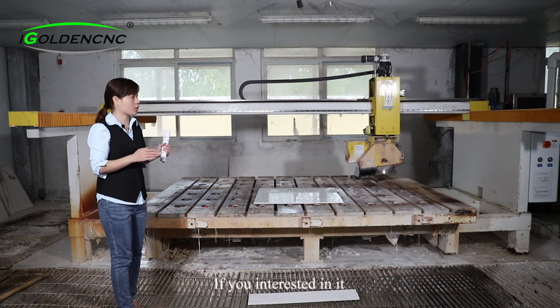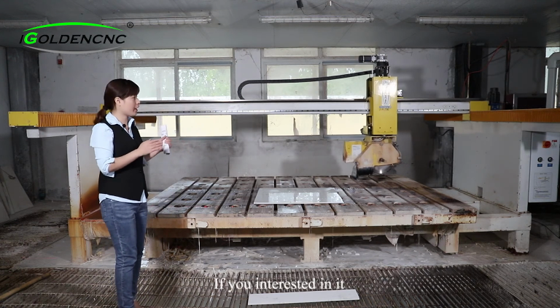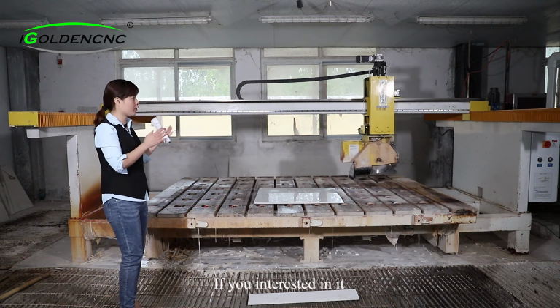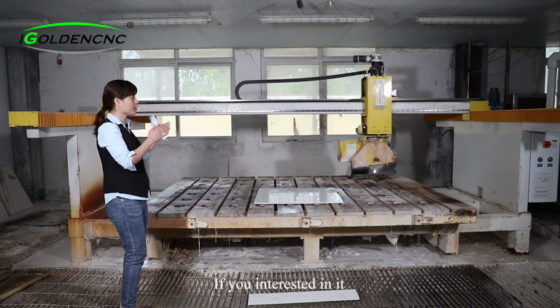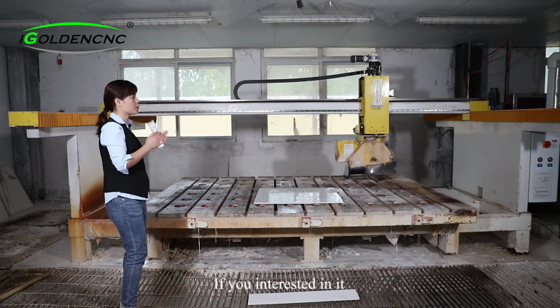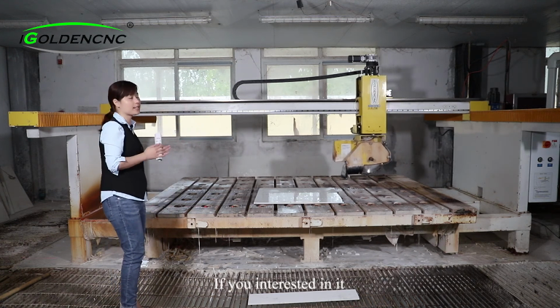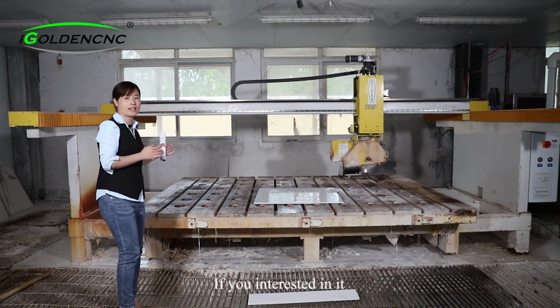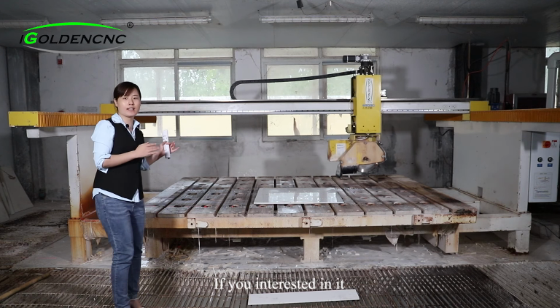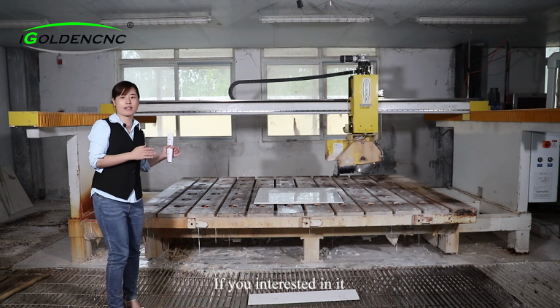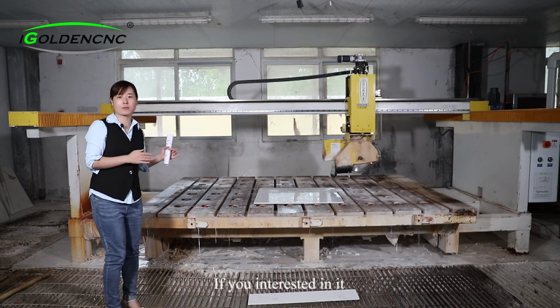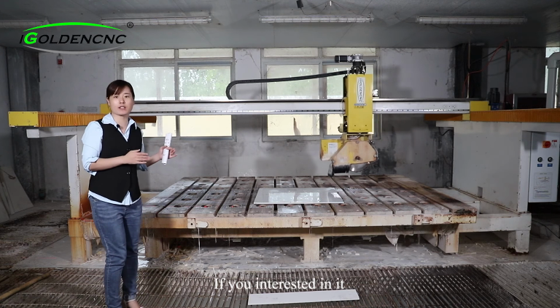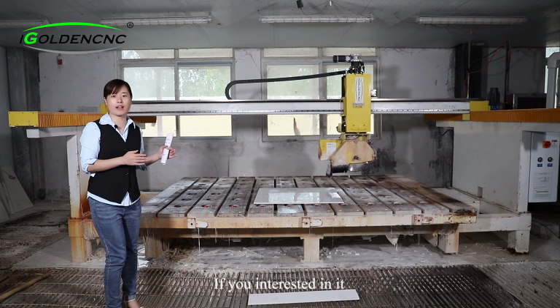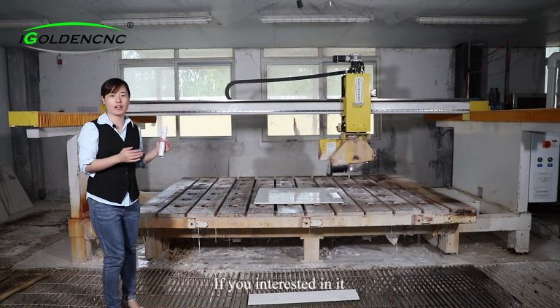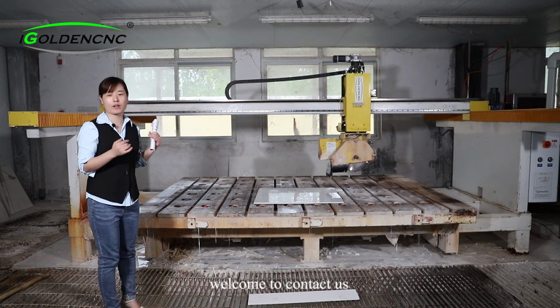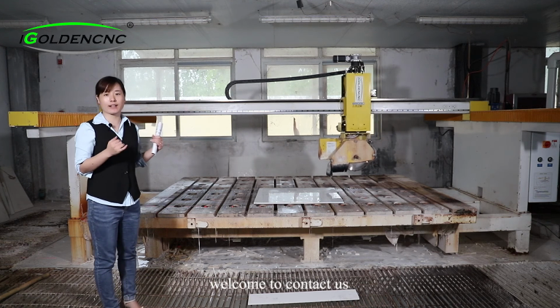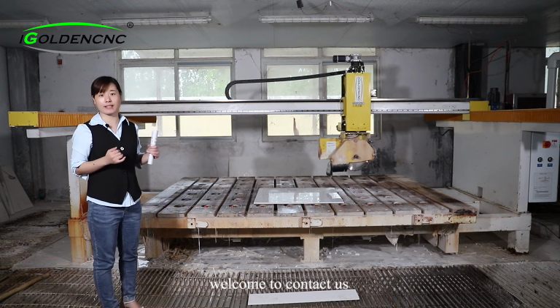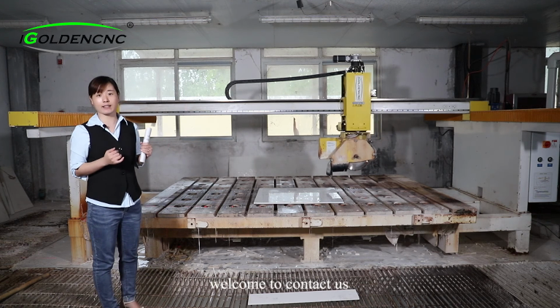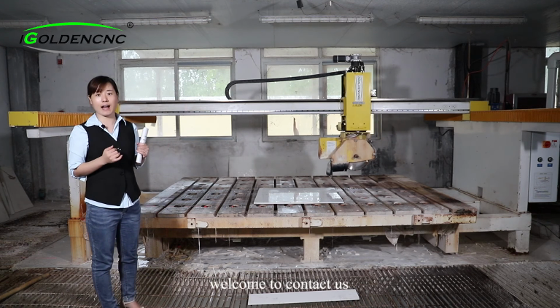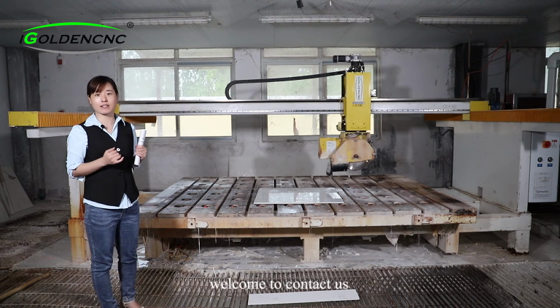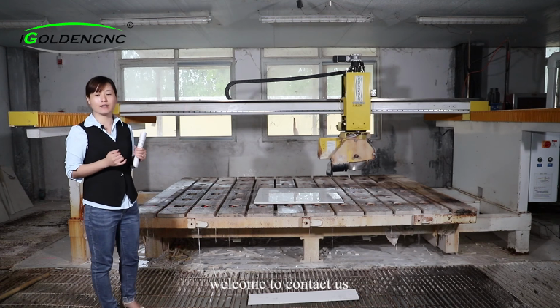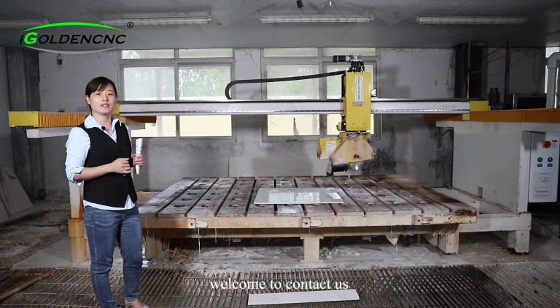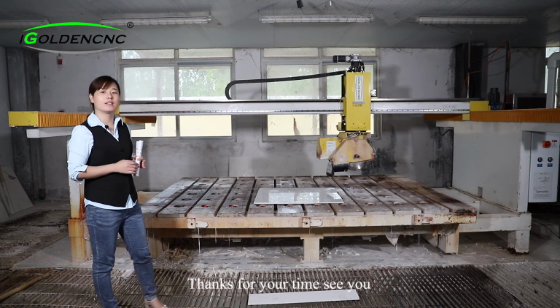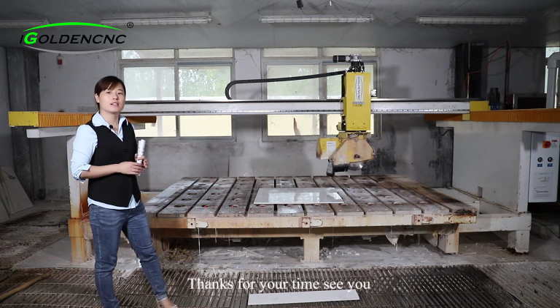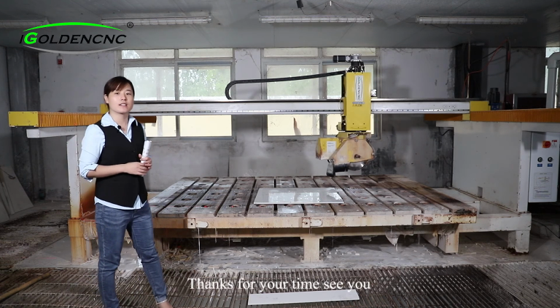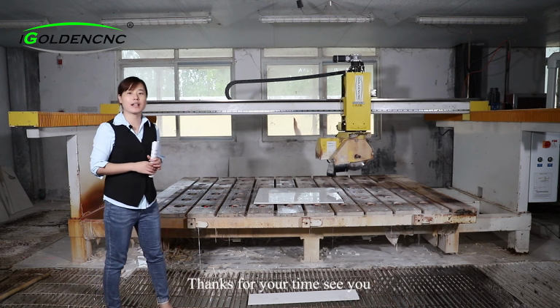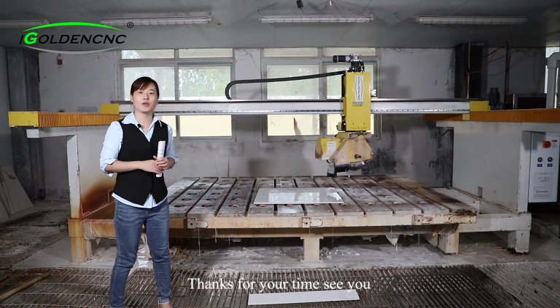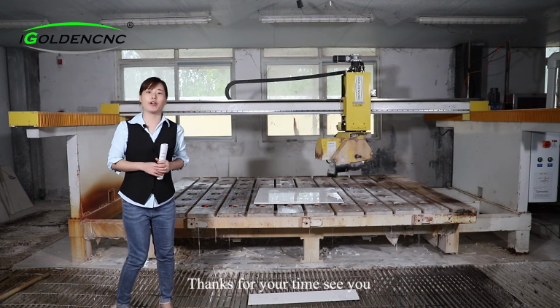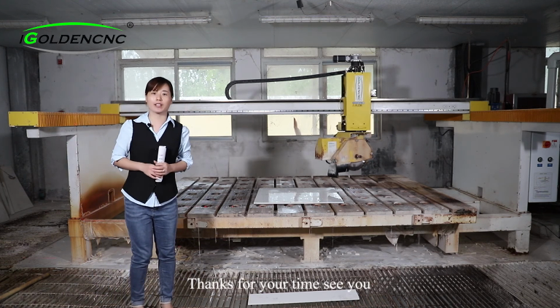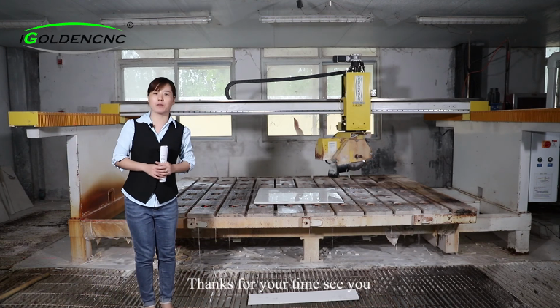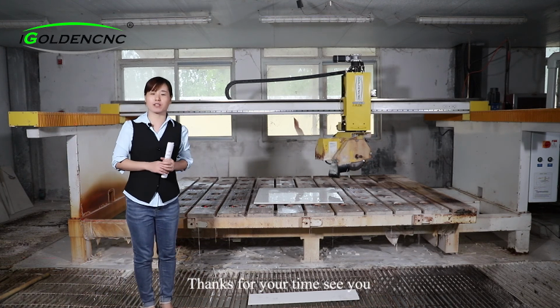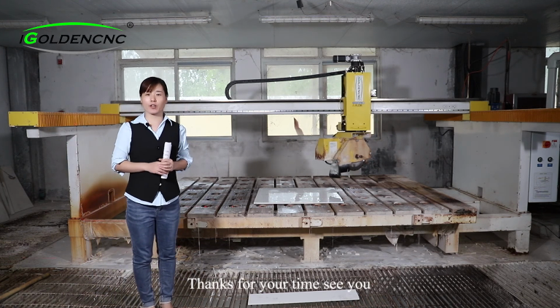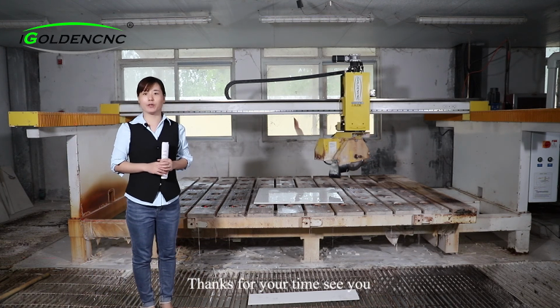So if you are interested in this machine, you can contact us. Thank you for your time. See you.